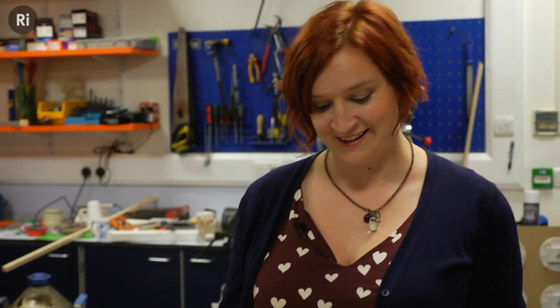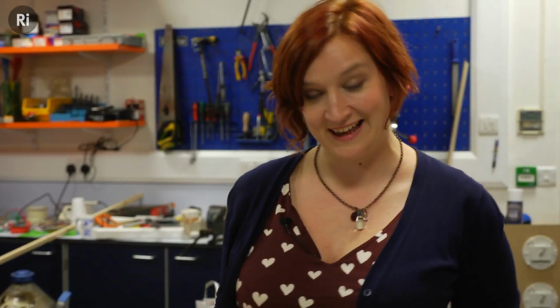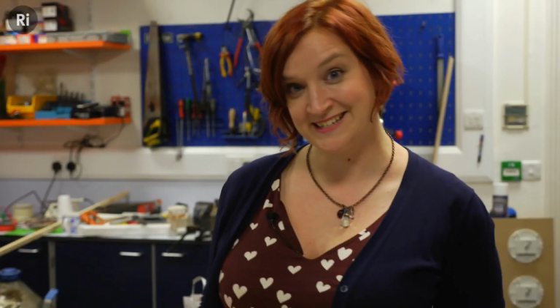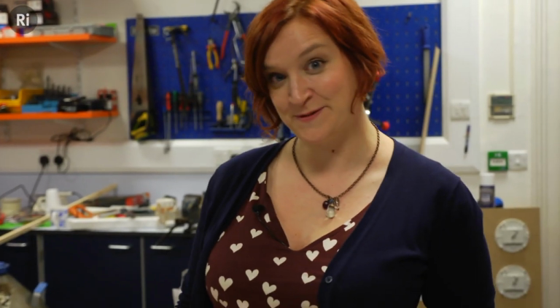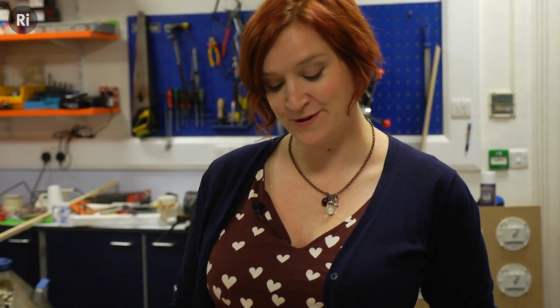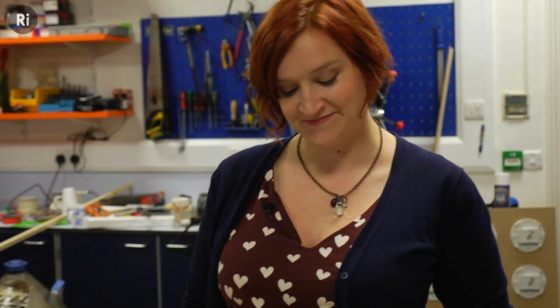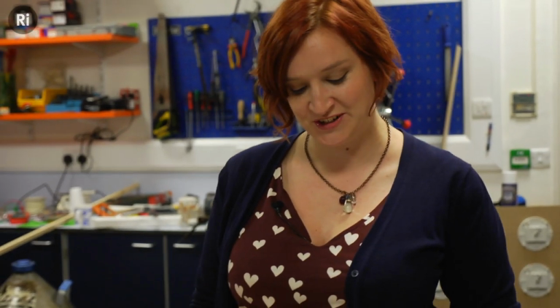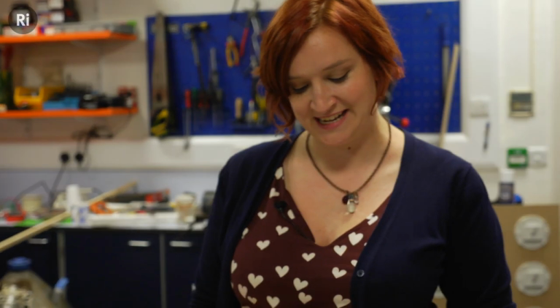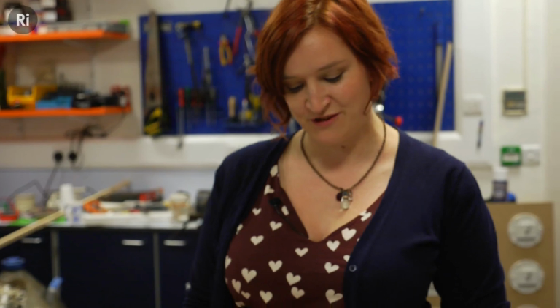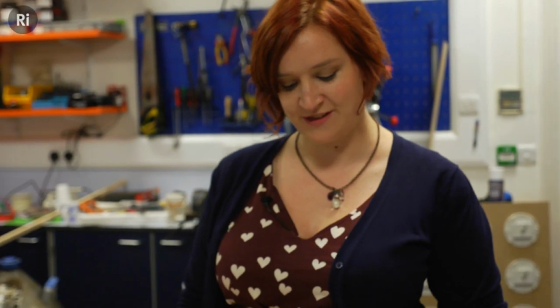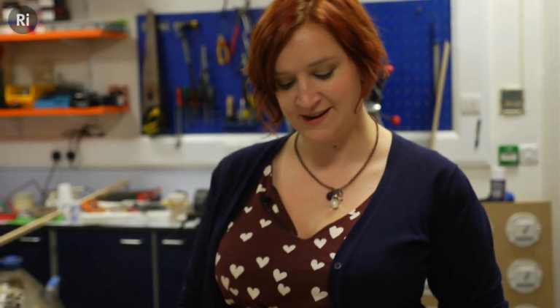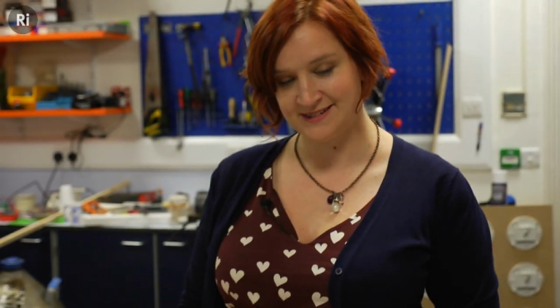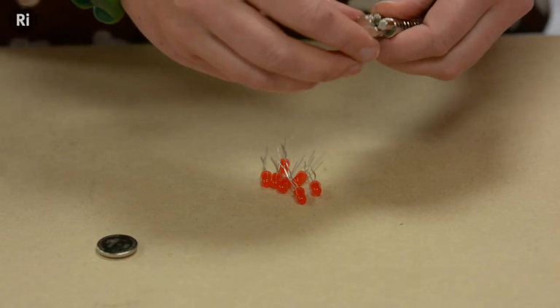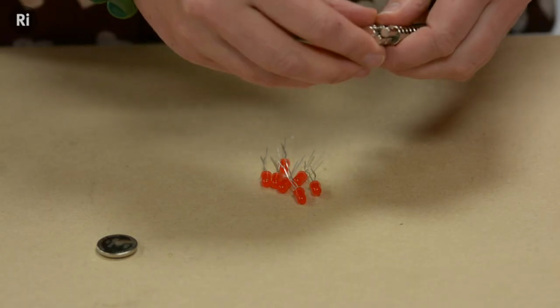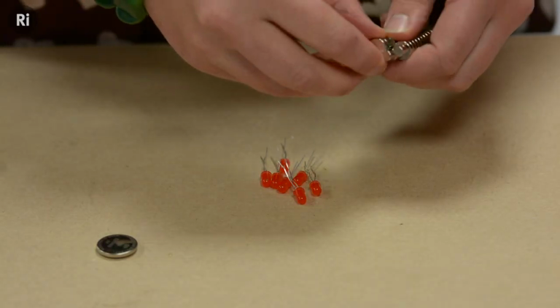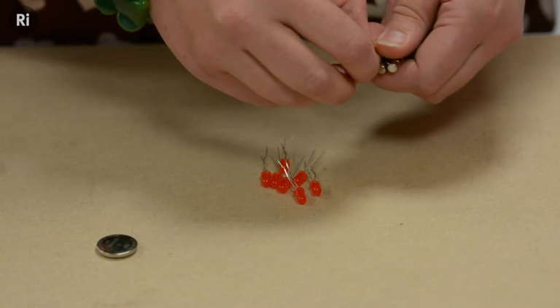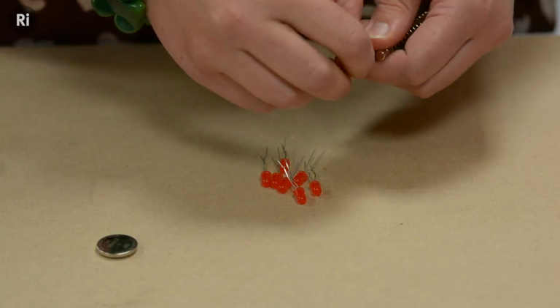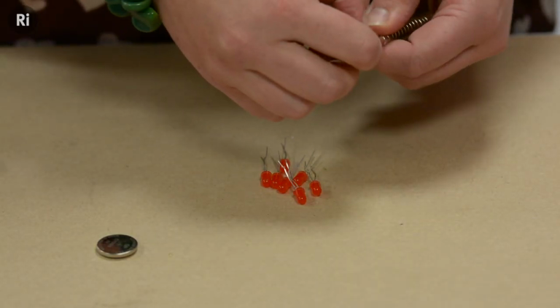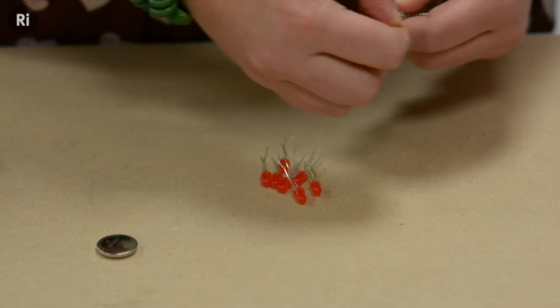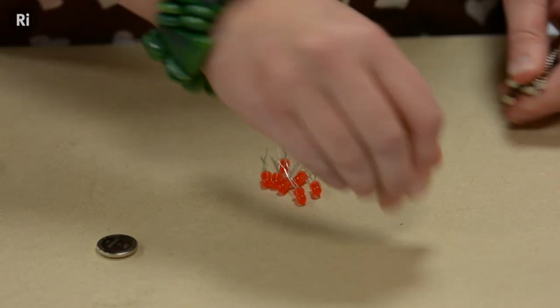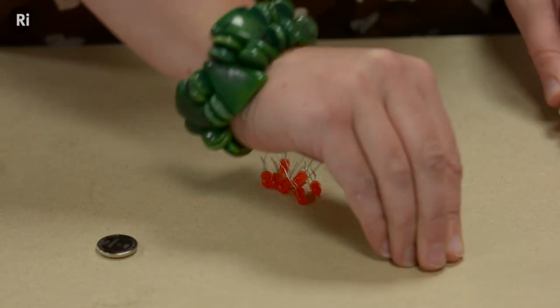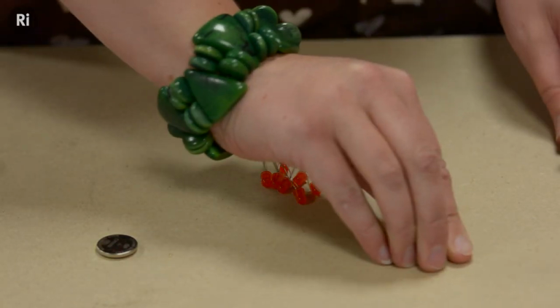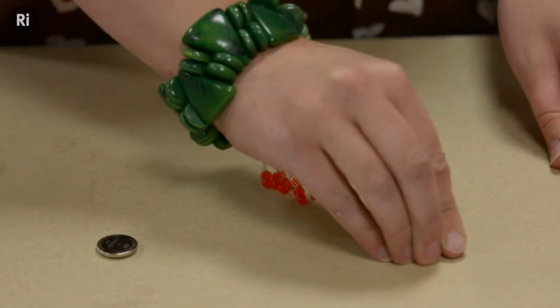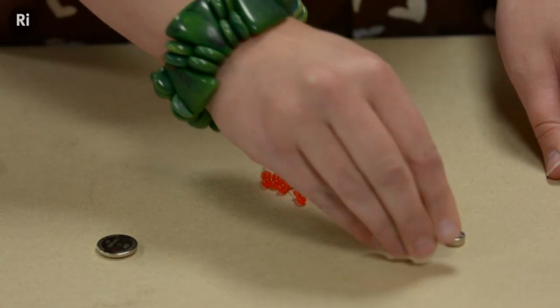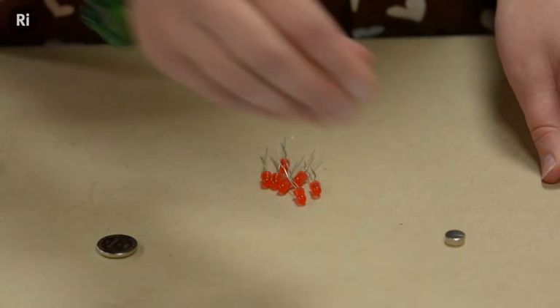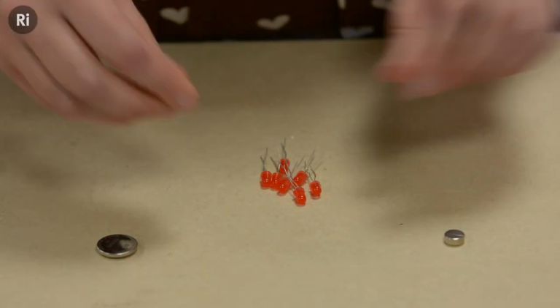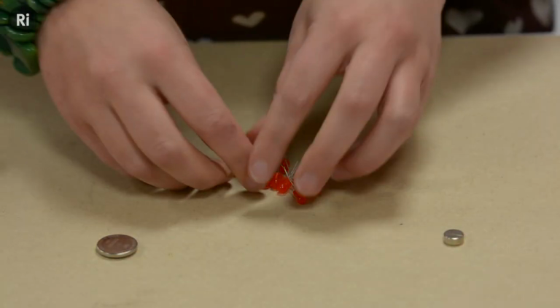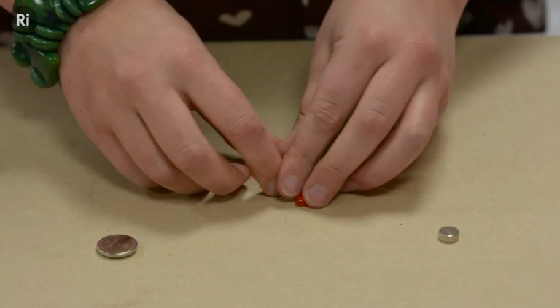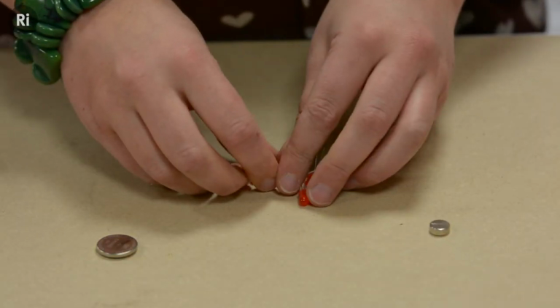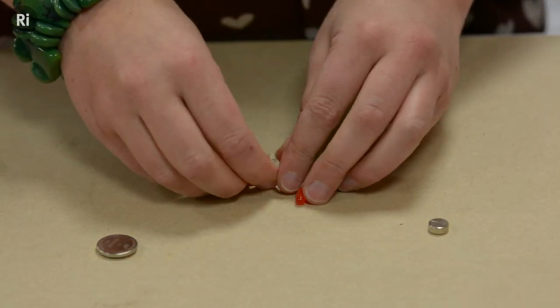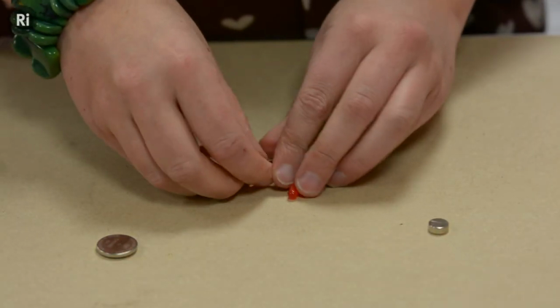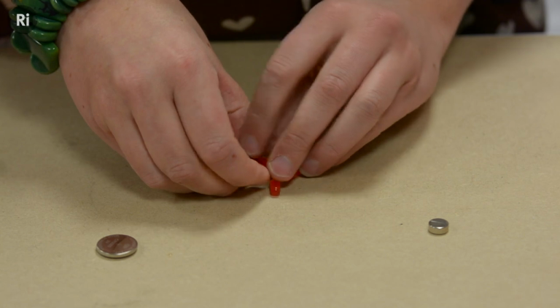Like I said before, you just need three things: one battery, one magnet, and one LED.